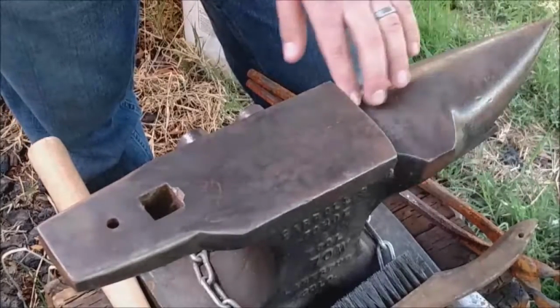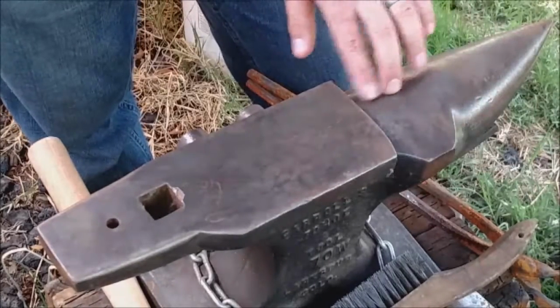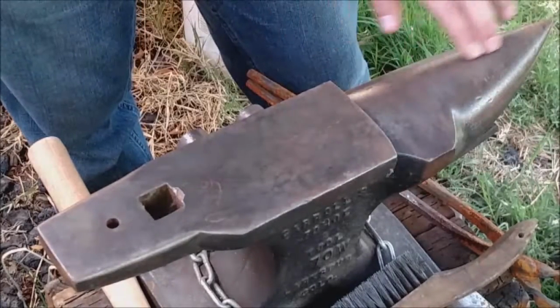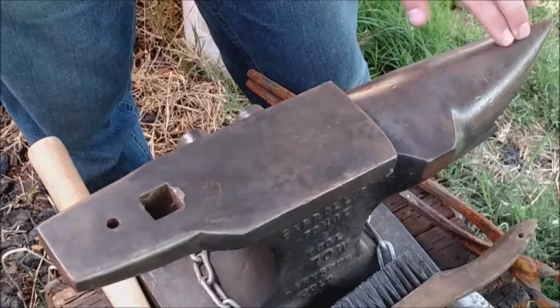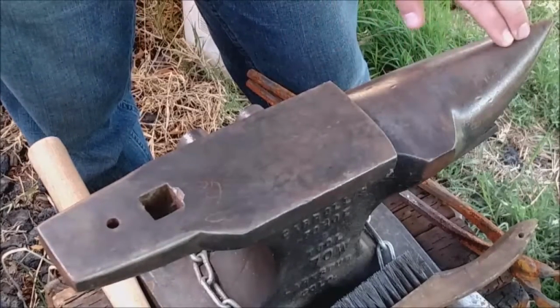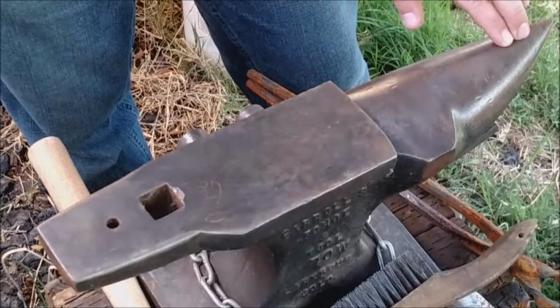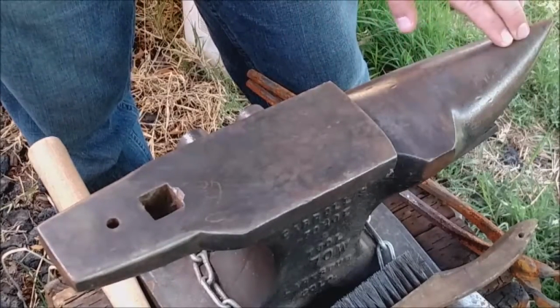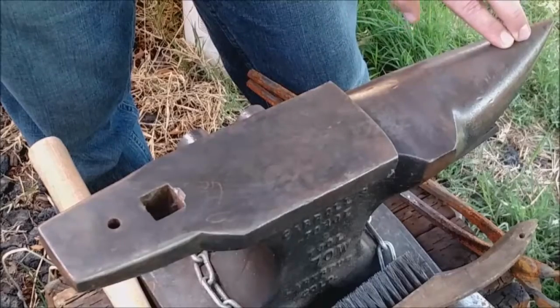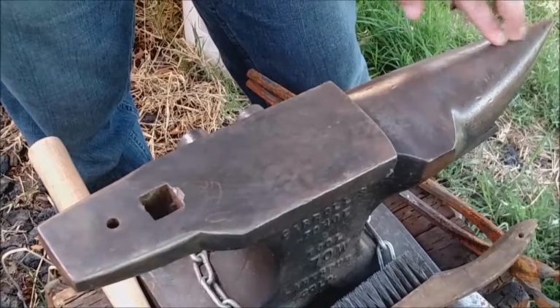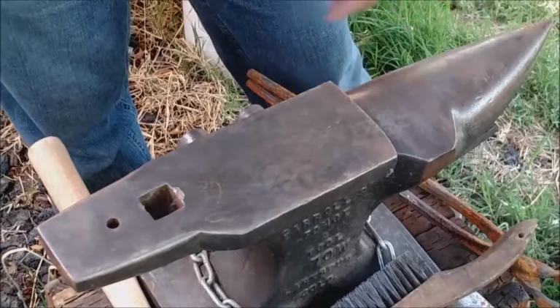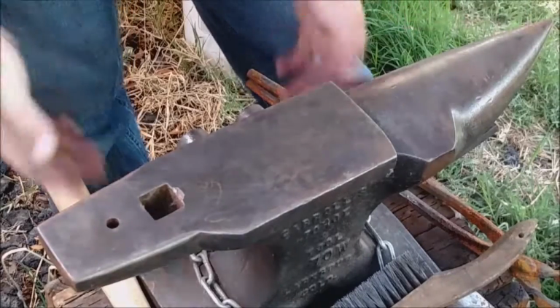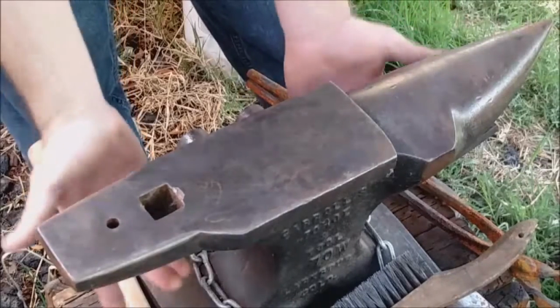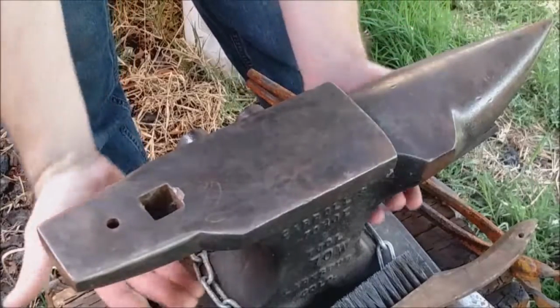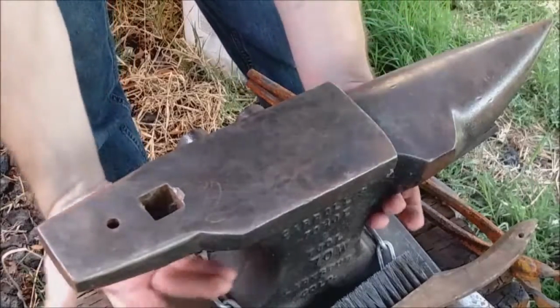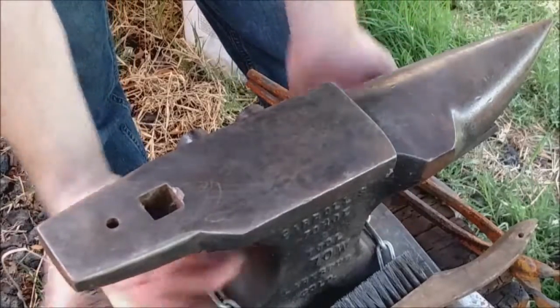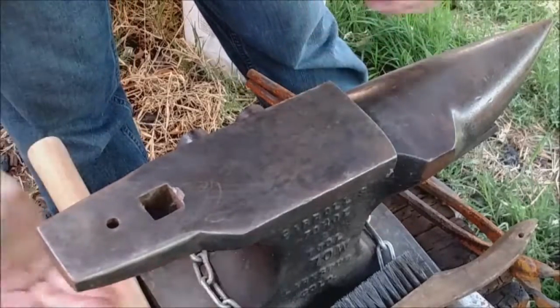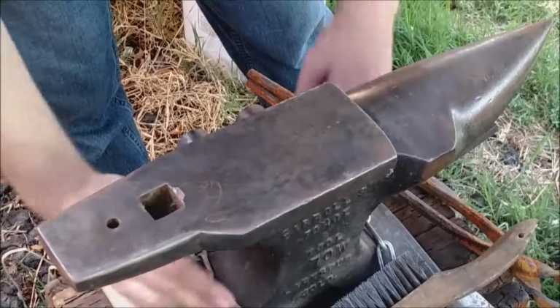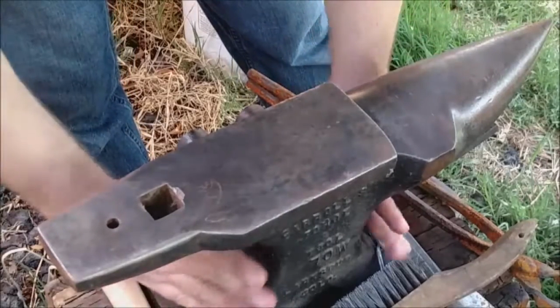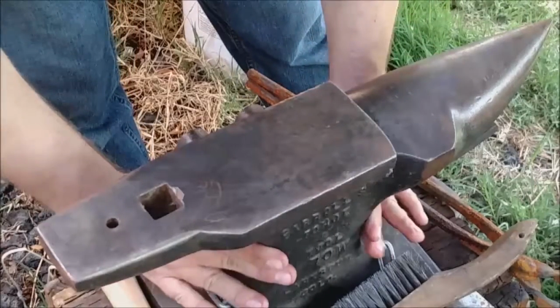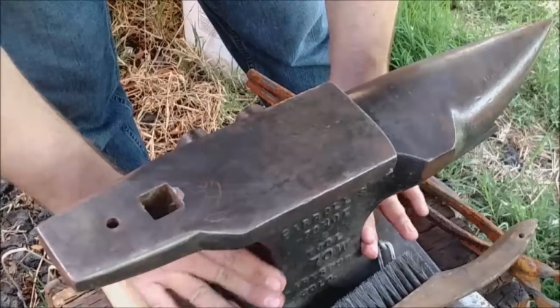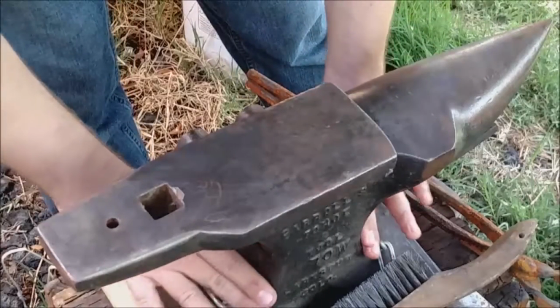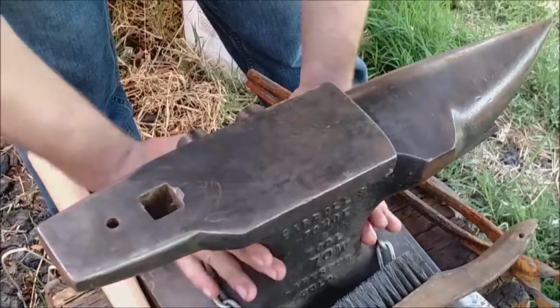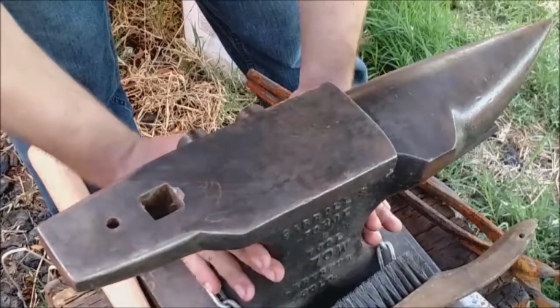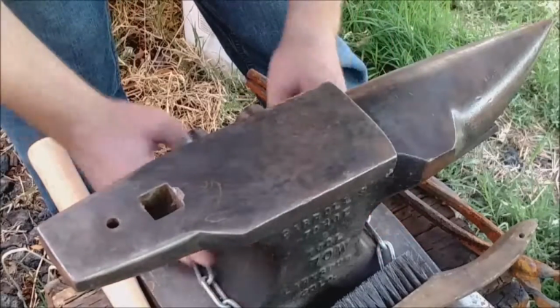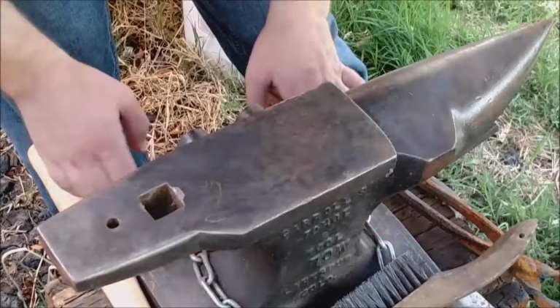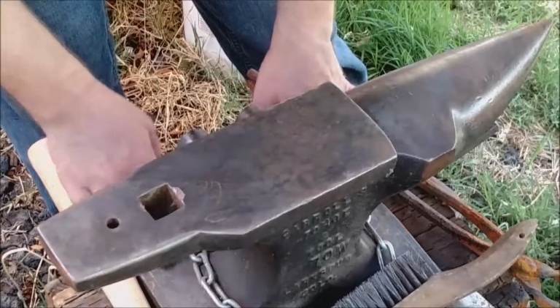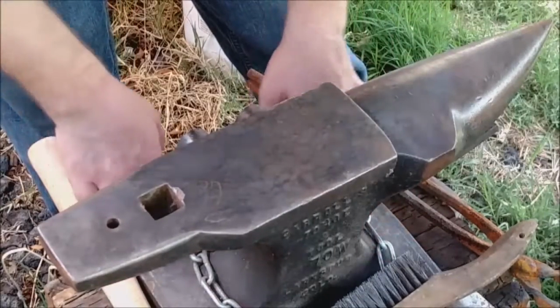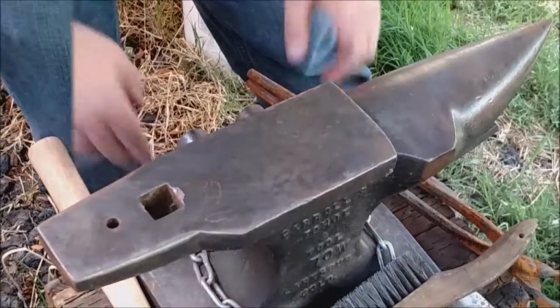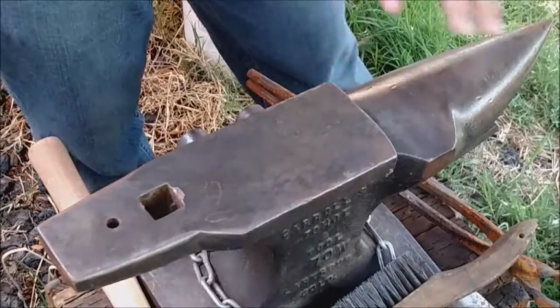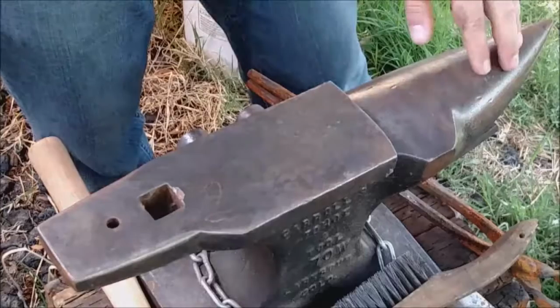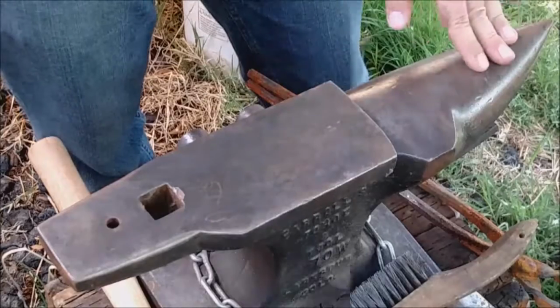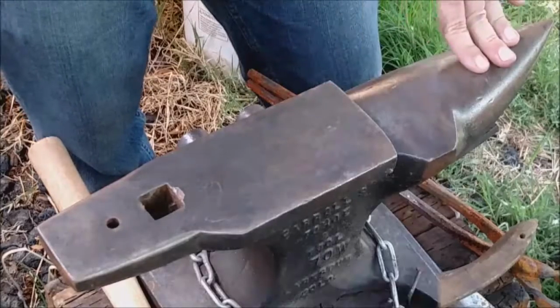Out on the end here, this is your horn. On the sides this is your waist, and the base of it is called the foot.